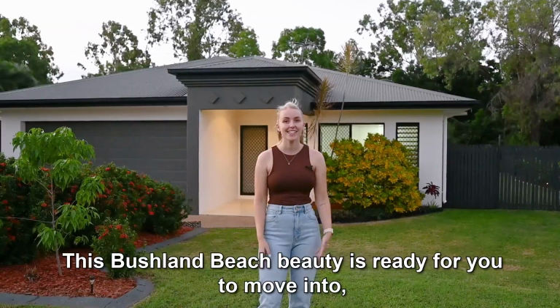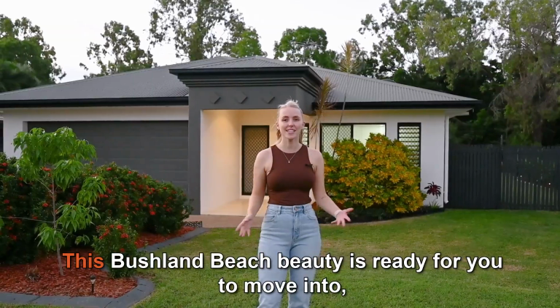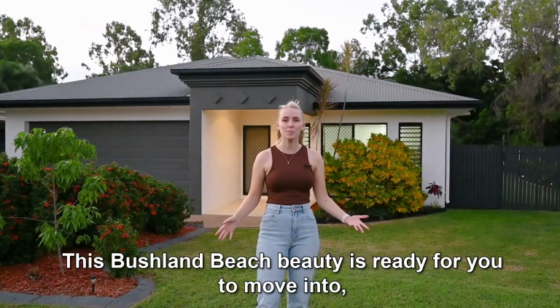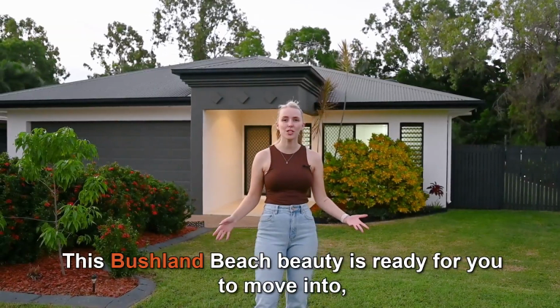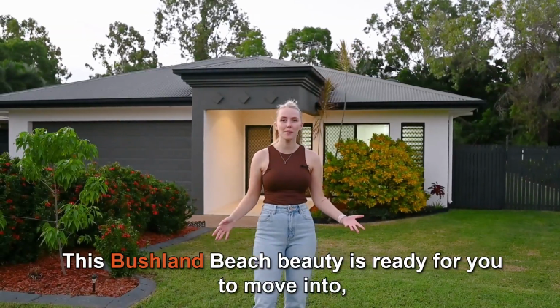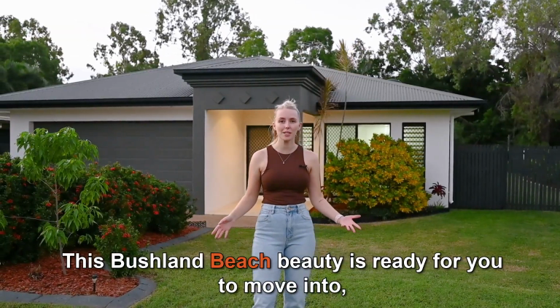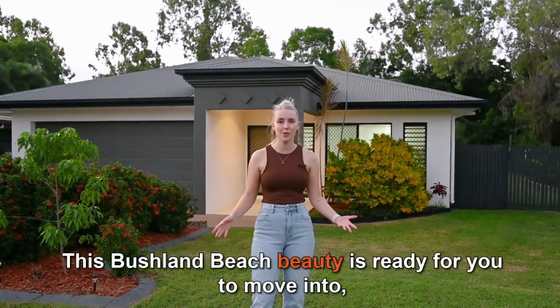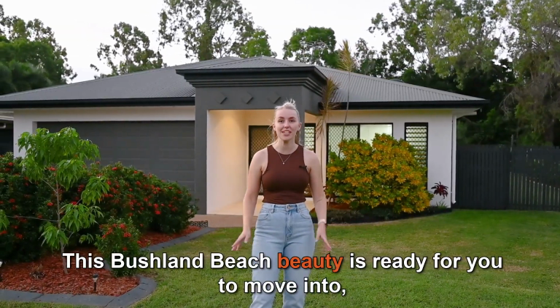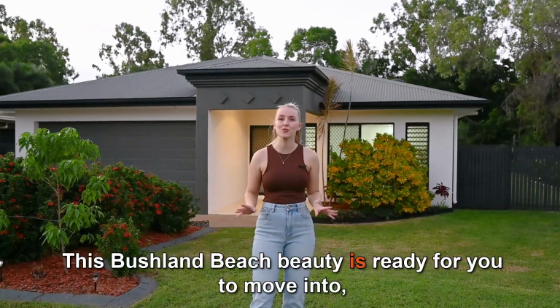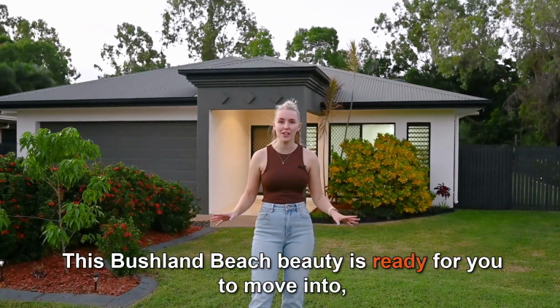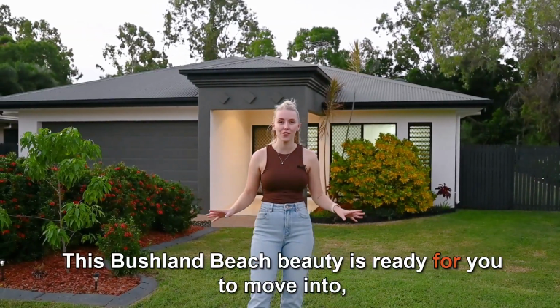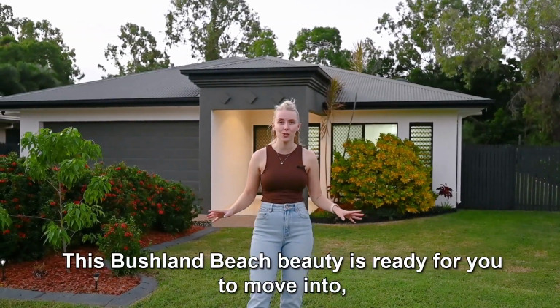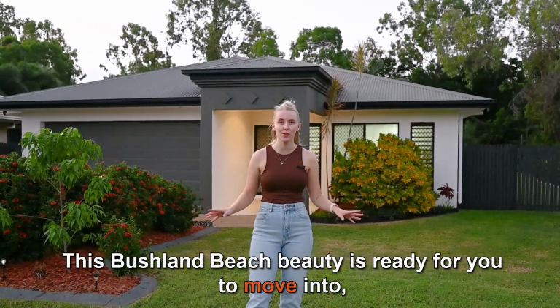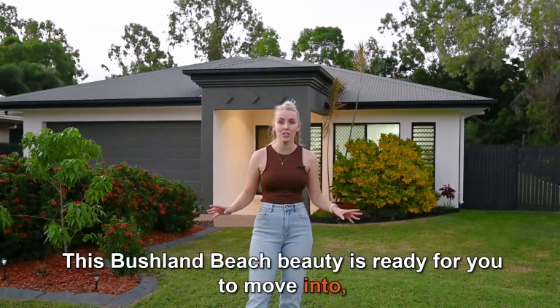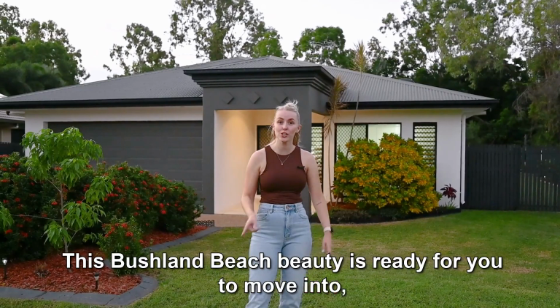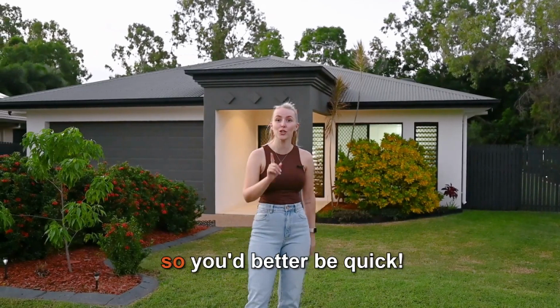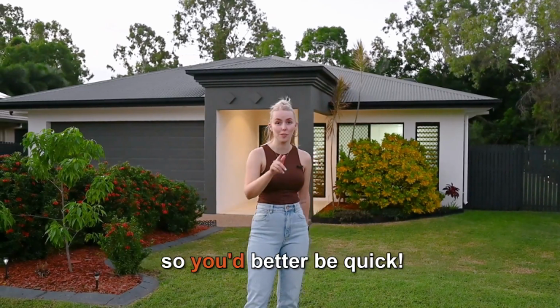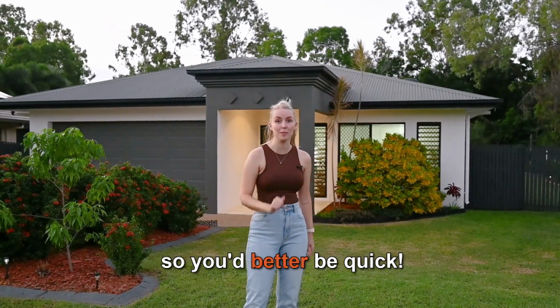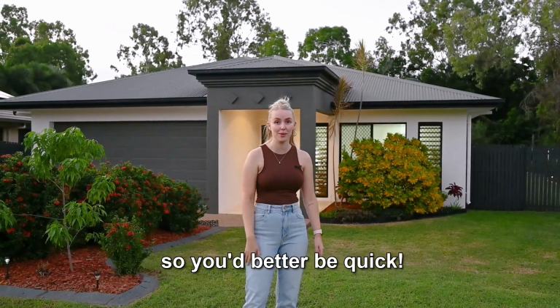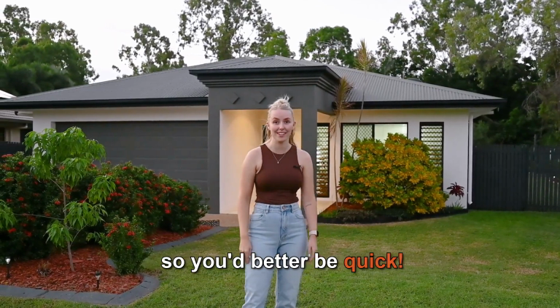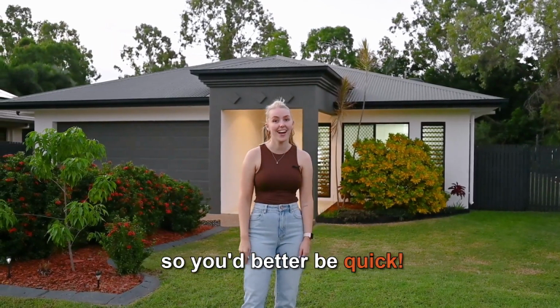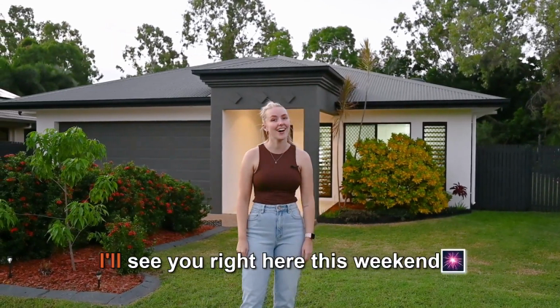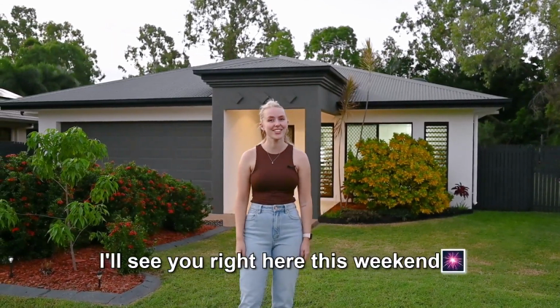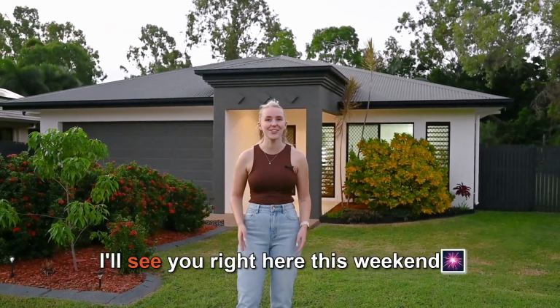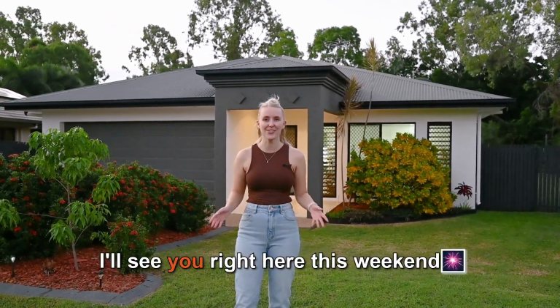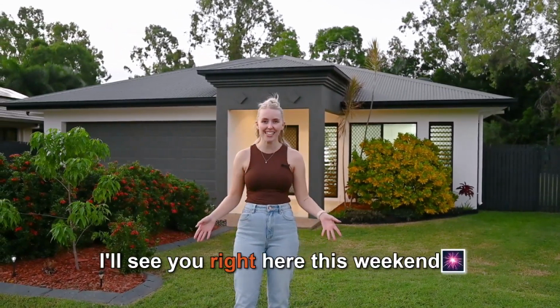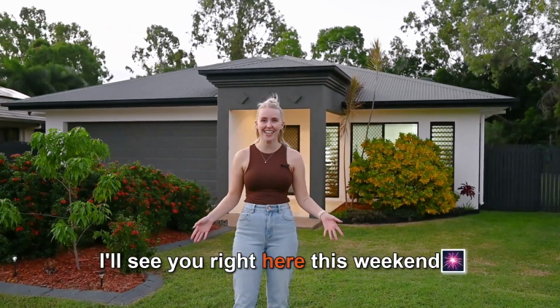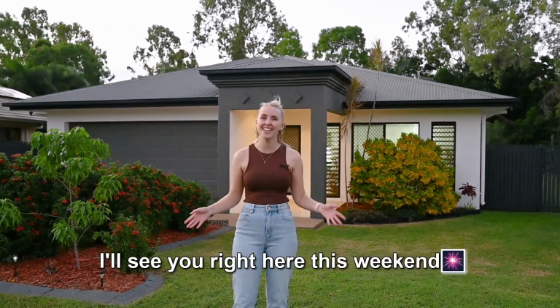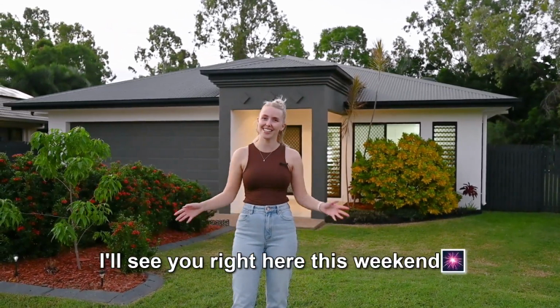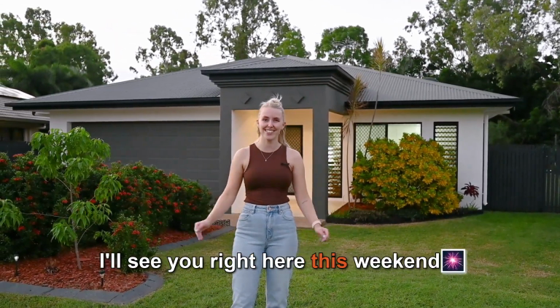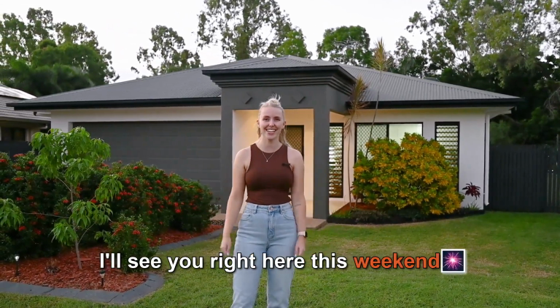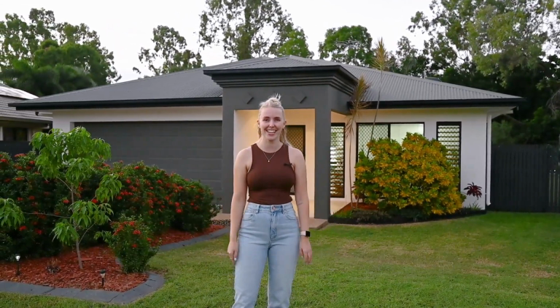This Bushland Beach beauty is ready for you to move into, so you'd better be quick. I'll see you right here this weekend.